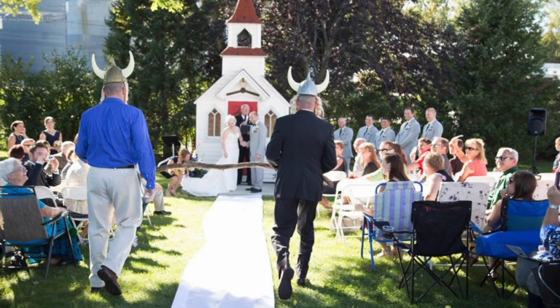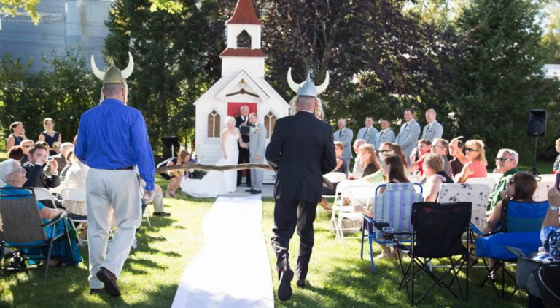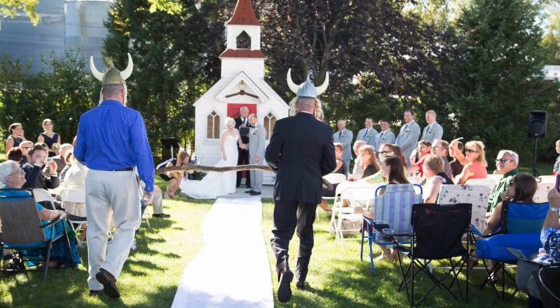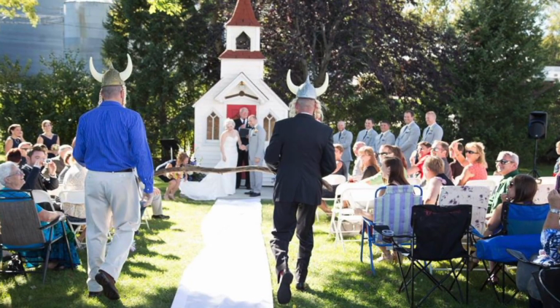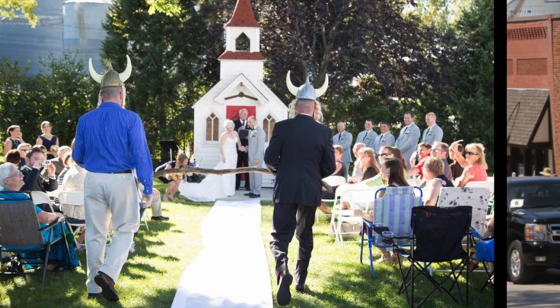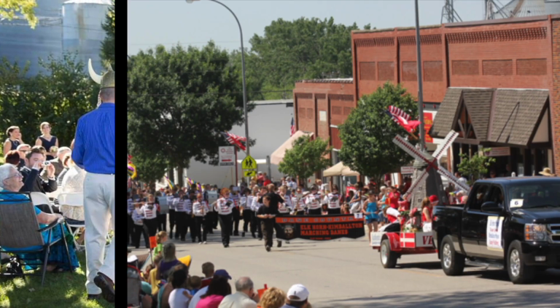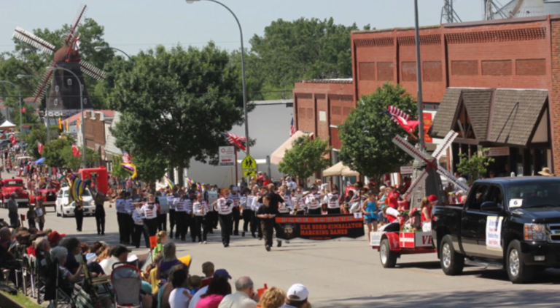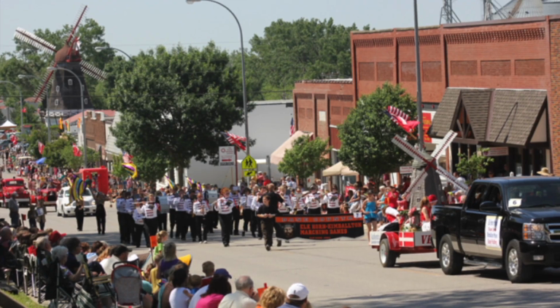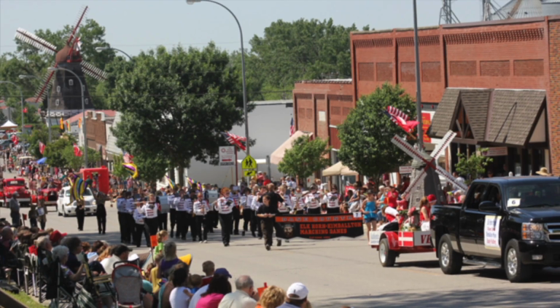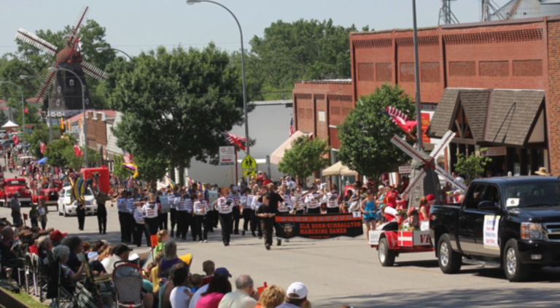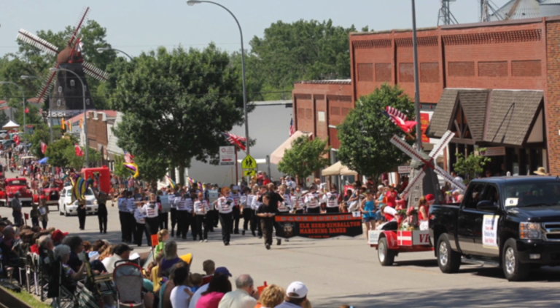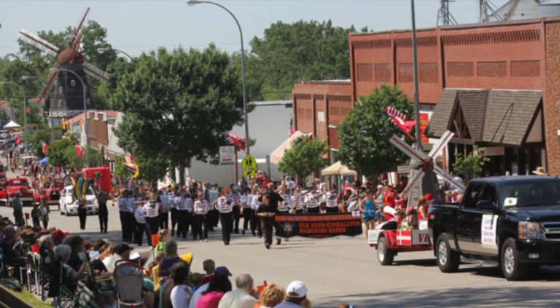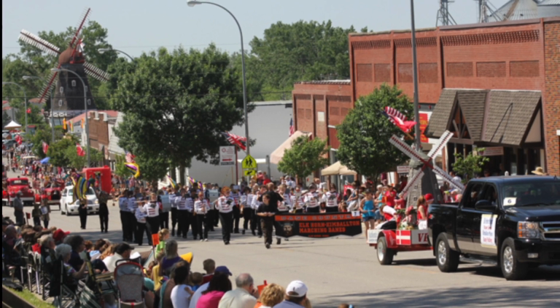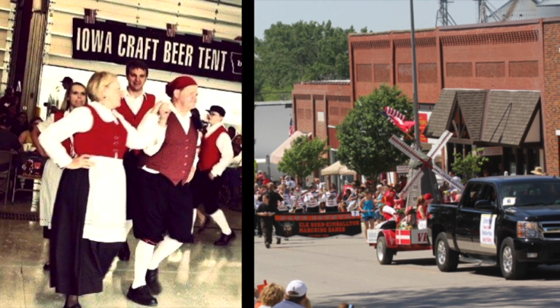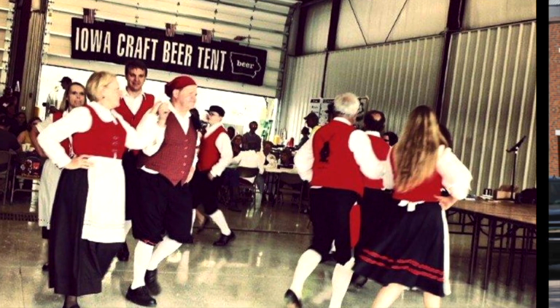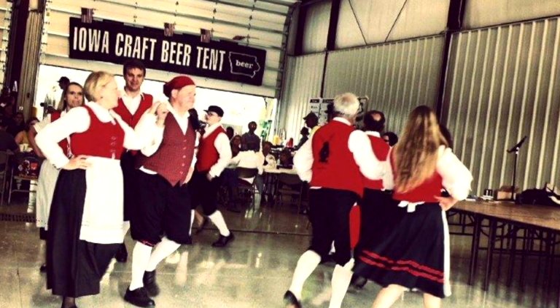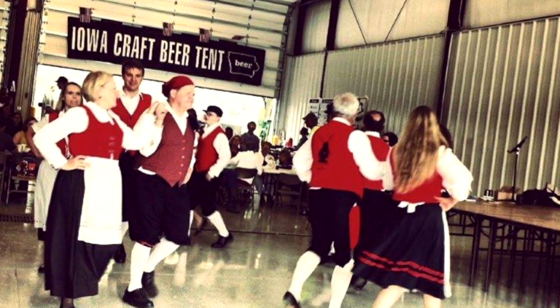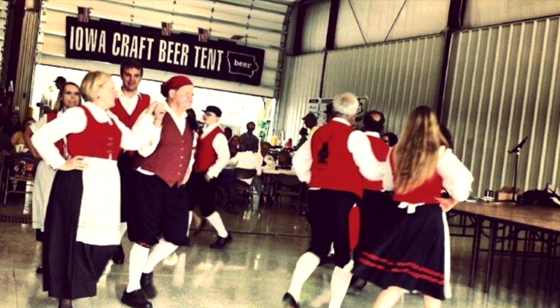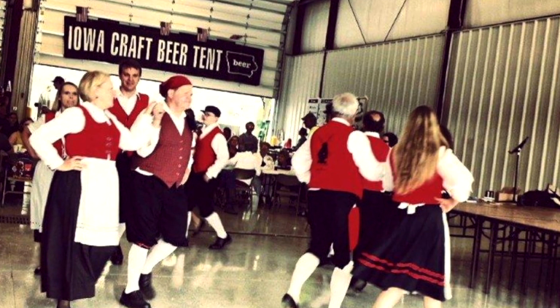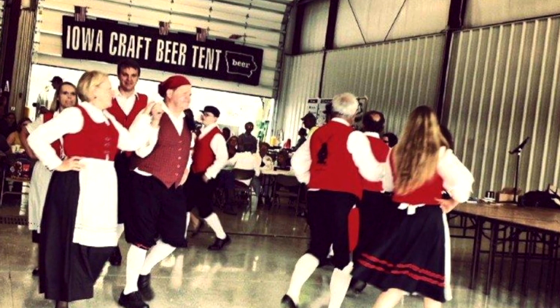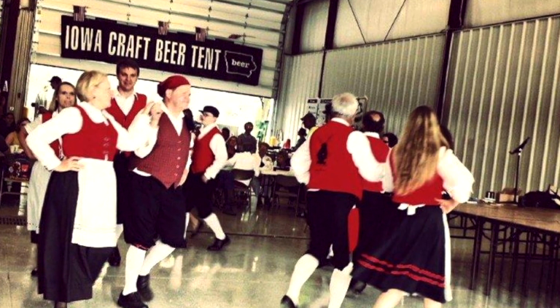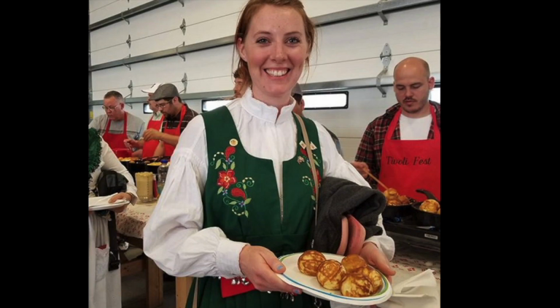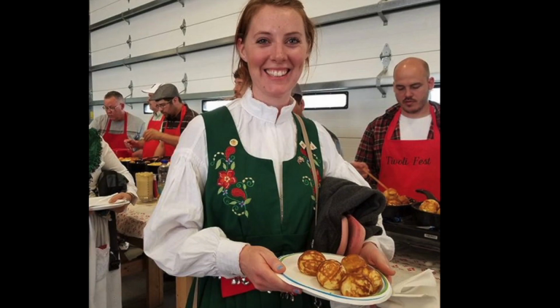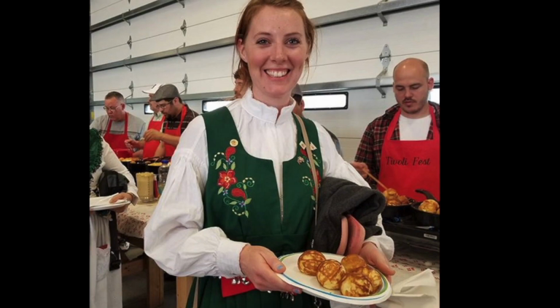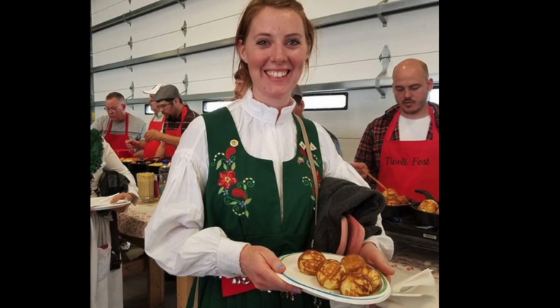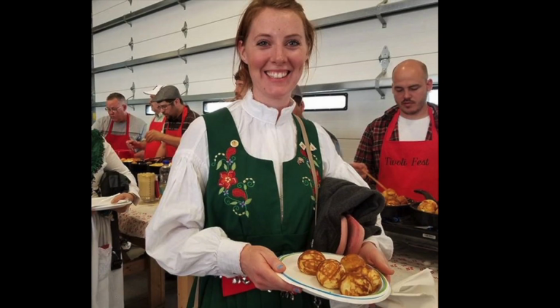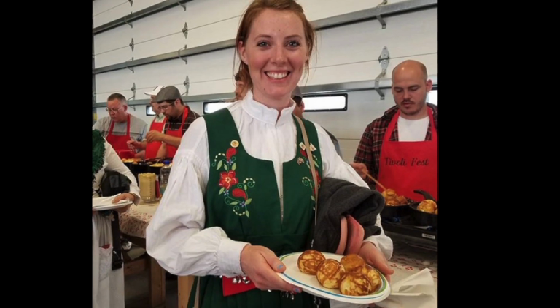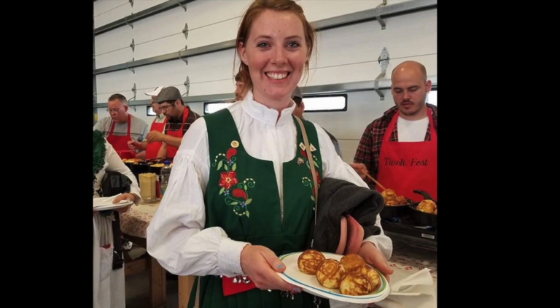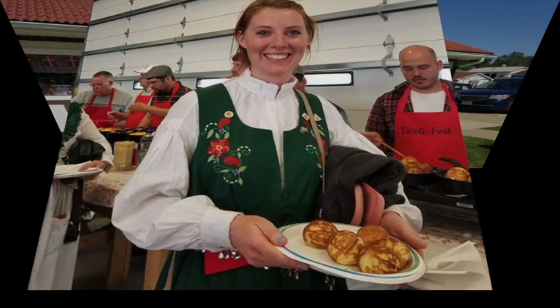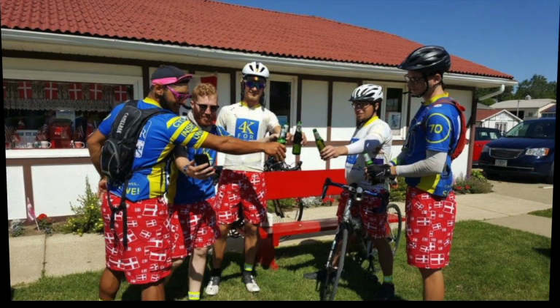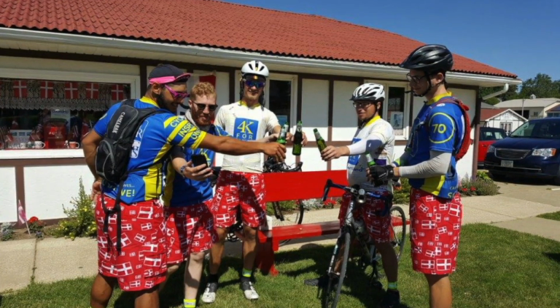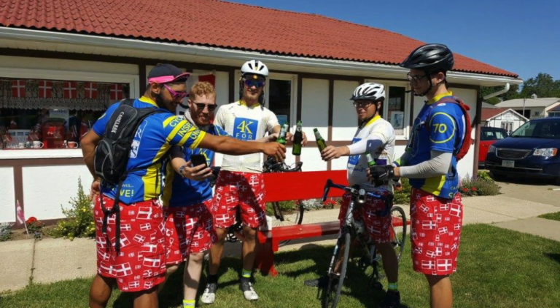Join us for Tivoli Fest in May and Yule Fest in November. Visit the Danish windmill and enjoy Denmark without a passport.